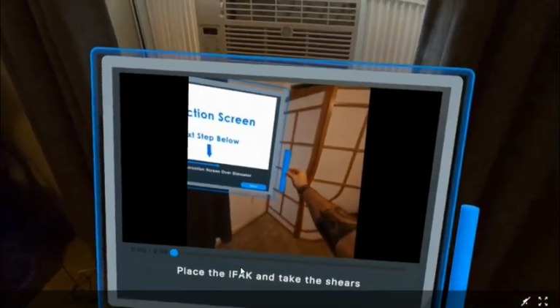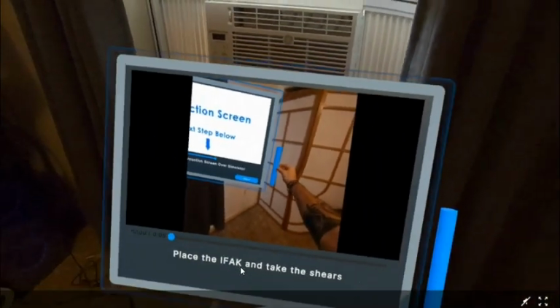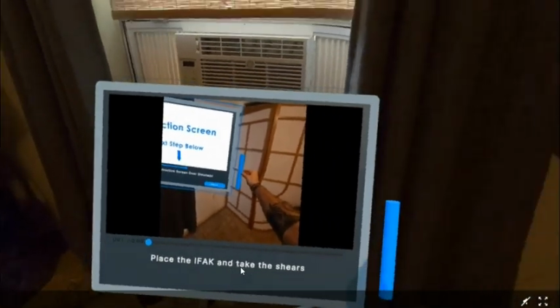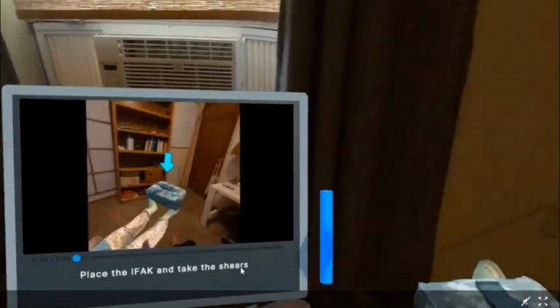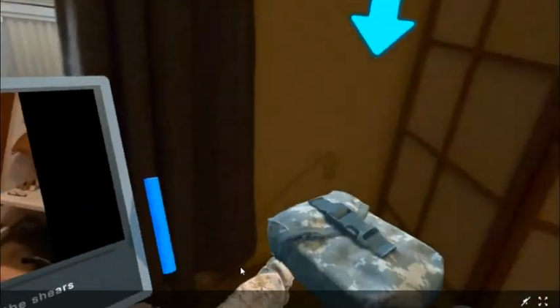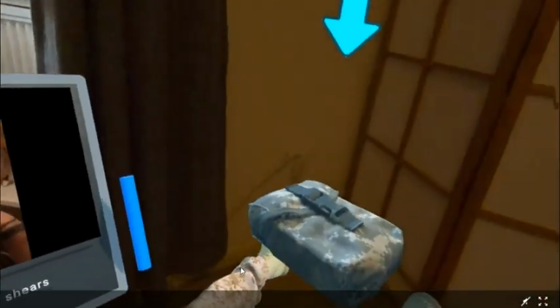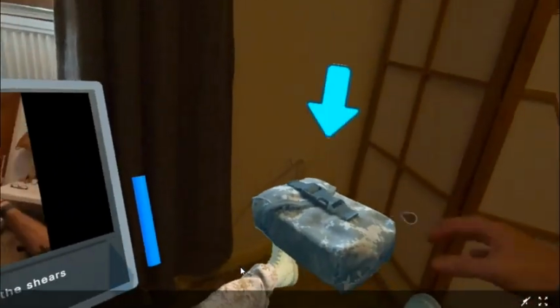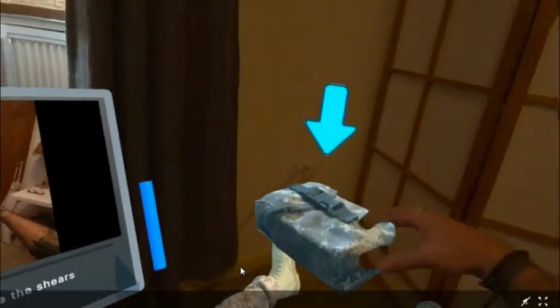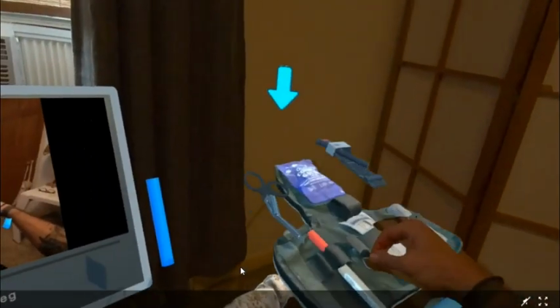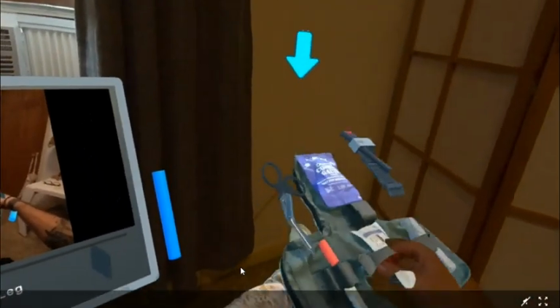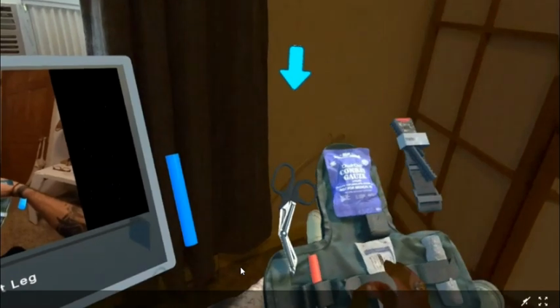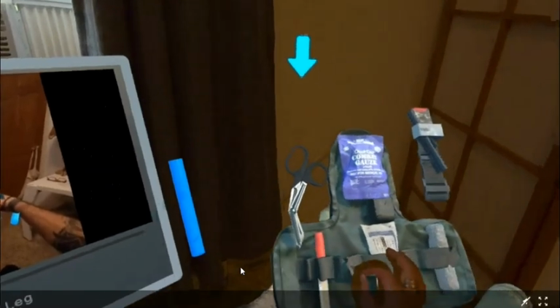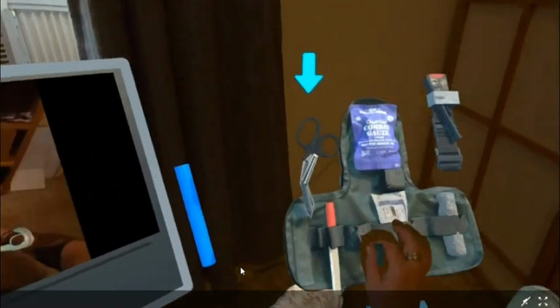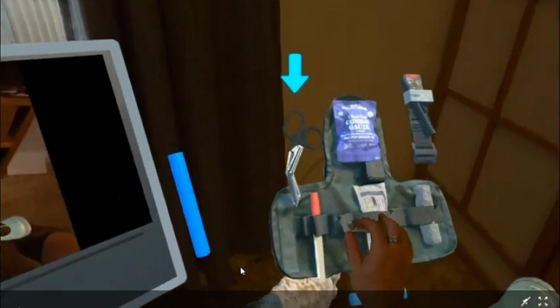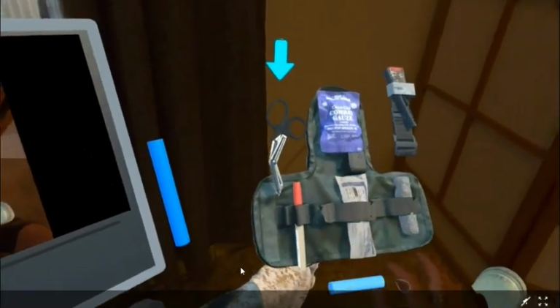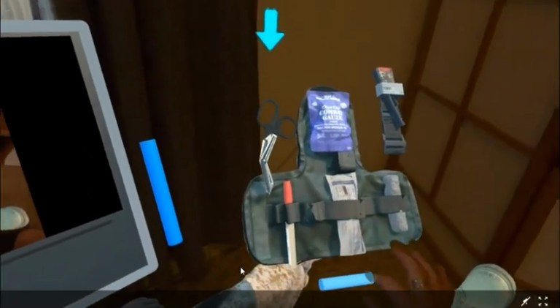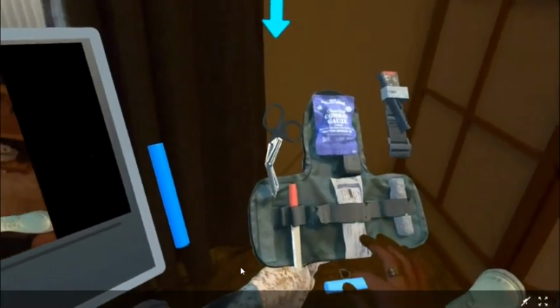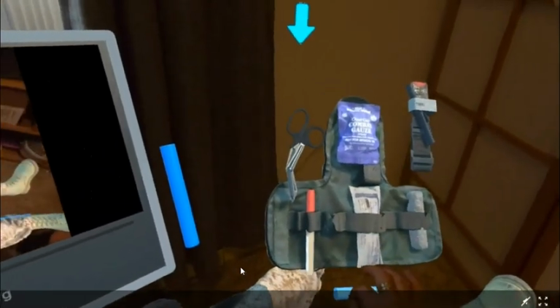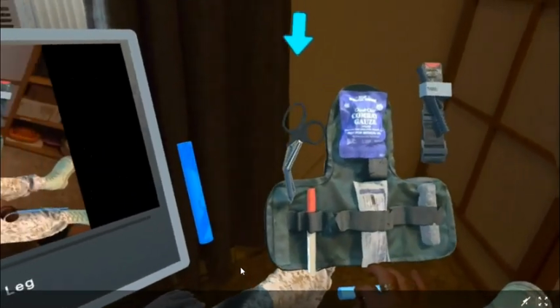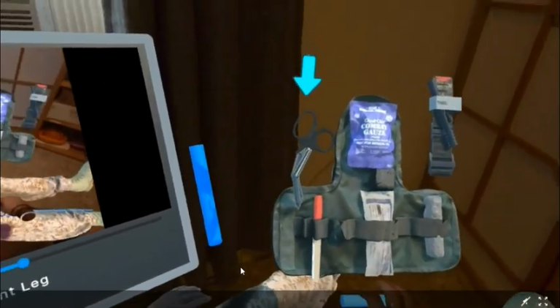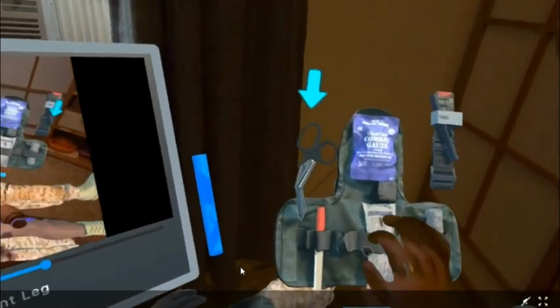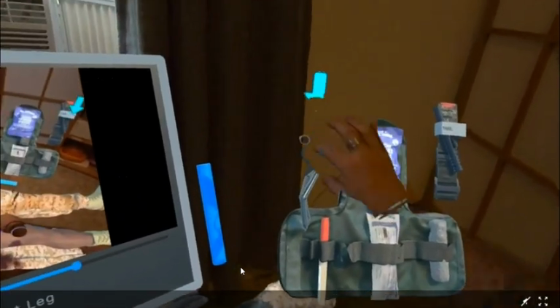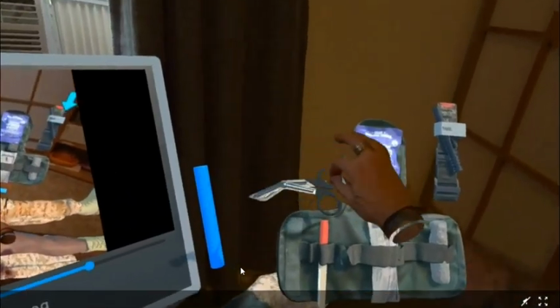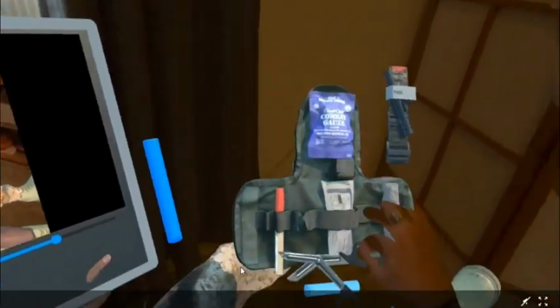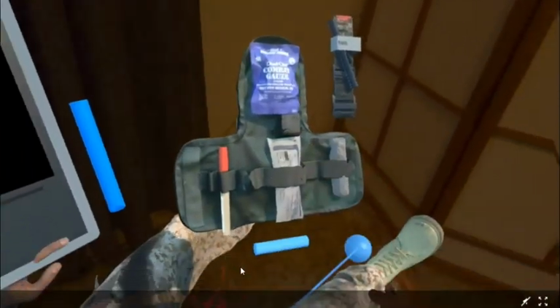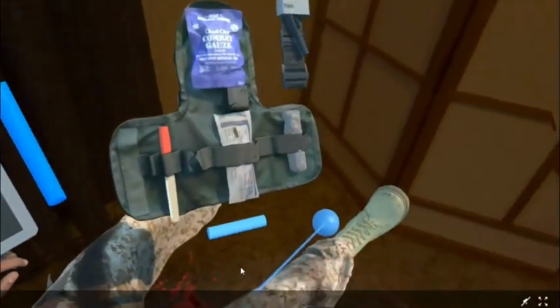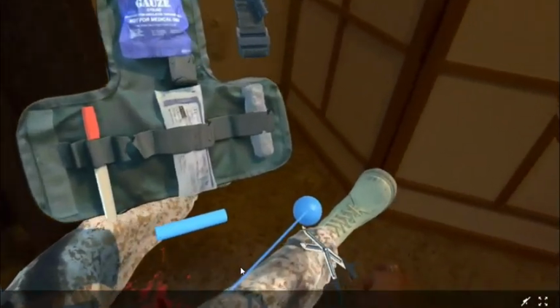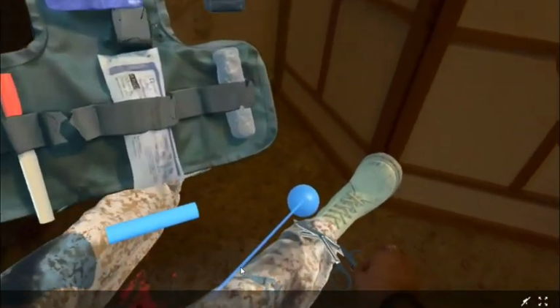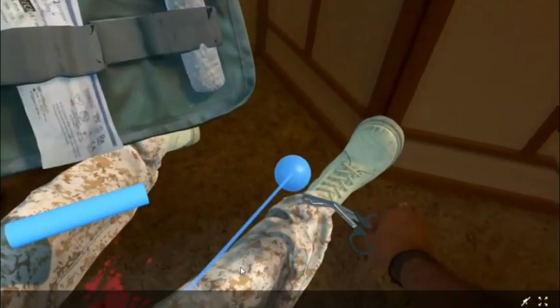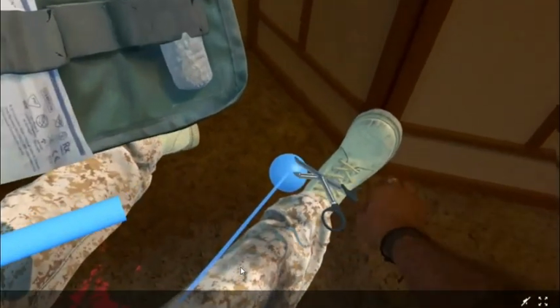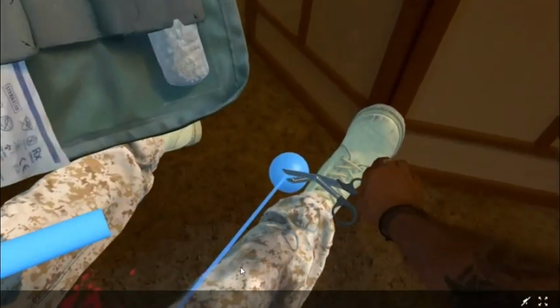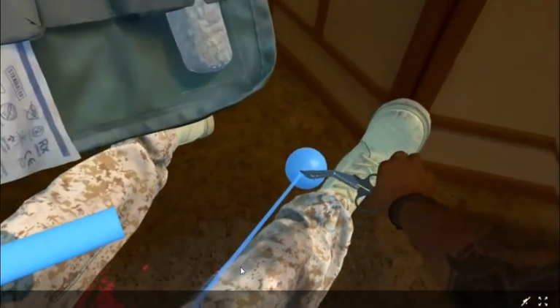Pinch and move the iFAK near the simulator. Use the pinch gesture to take the shears from the iFAK and cut the pant leg starting at the boot.